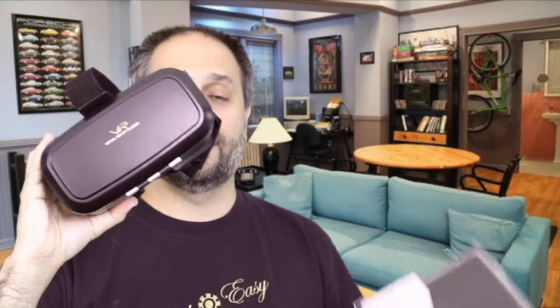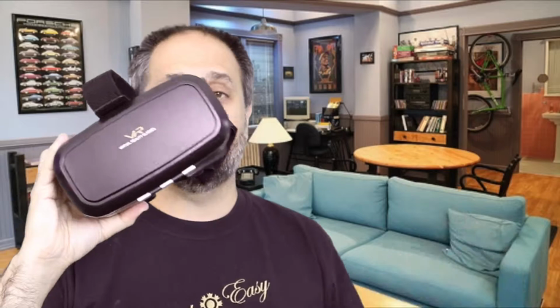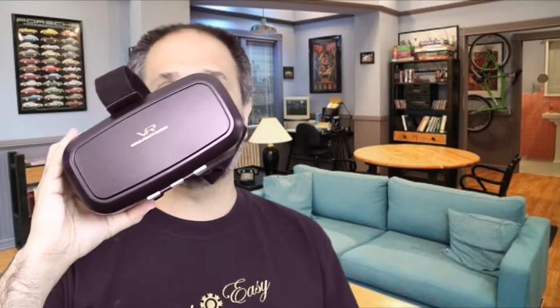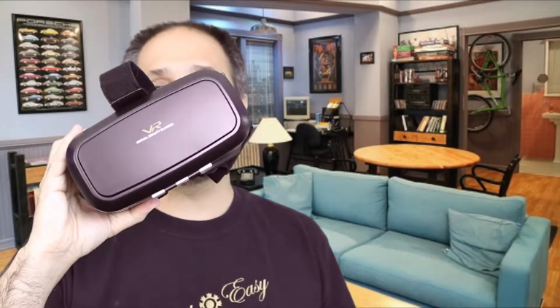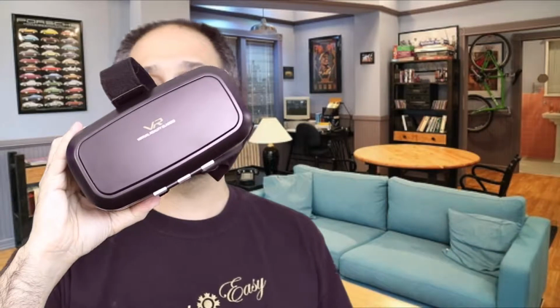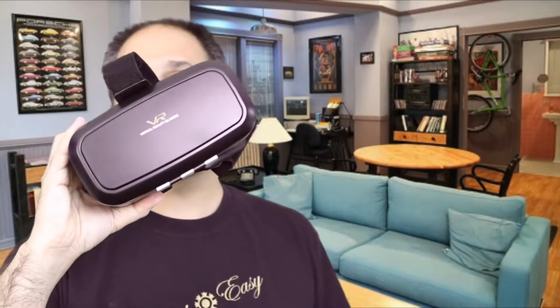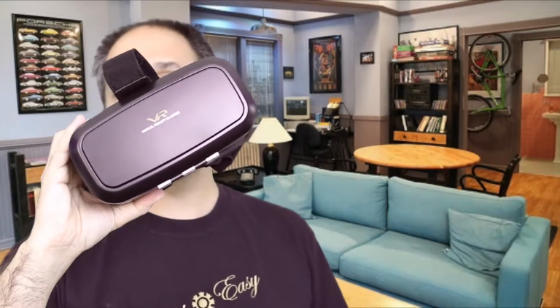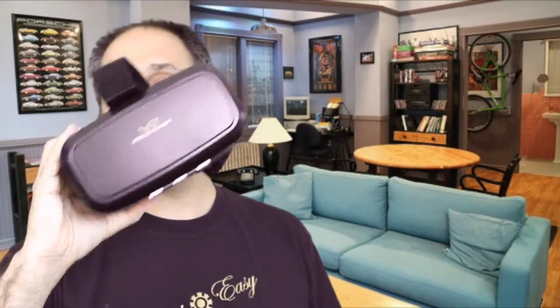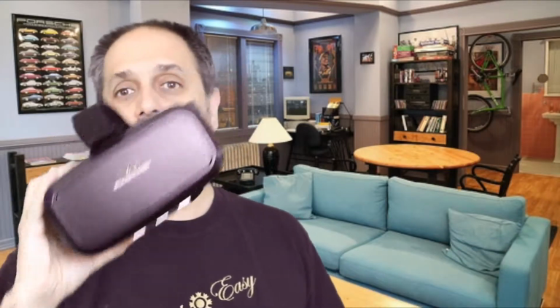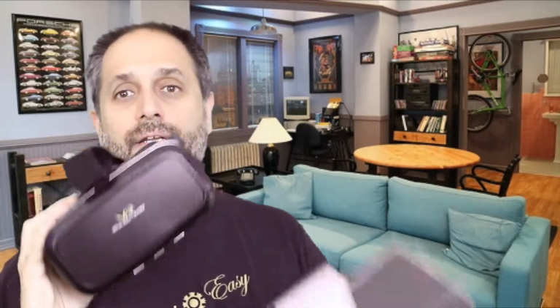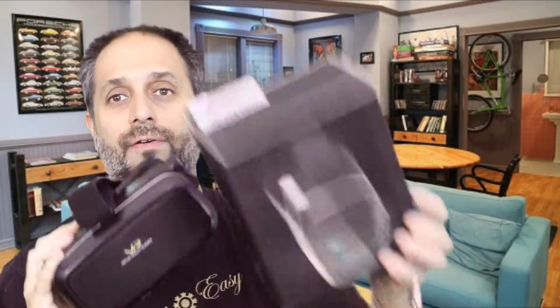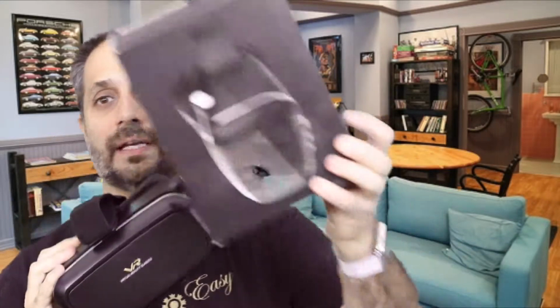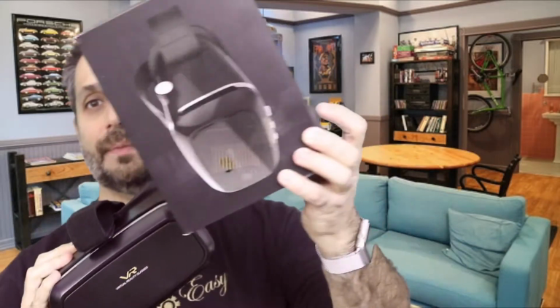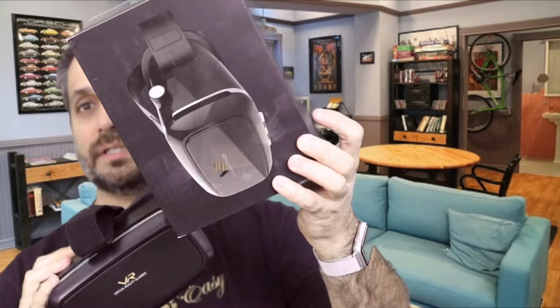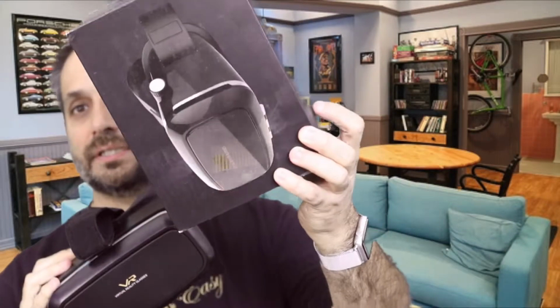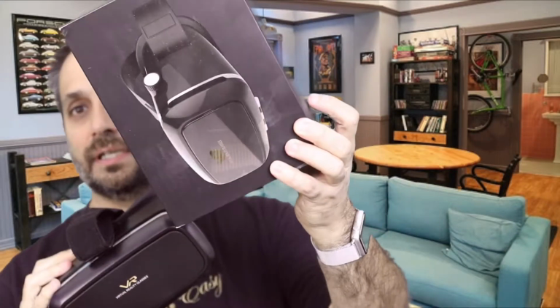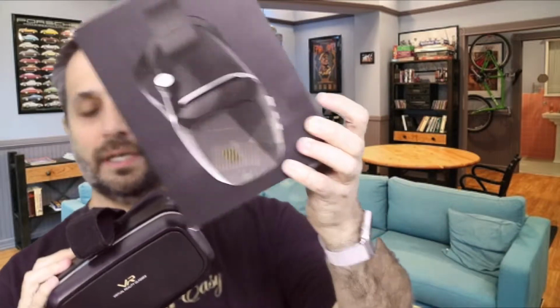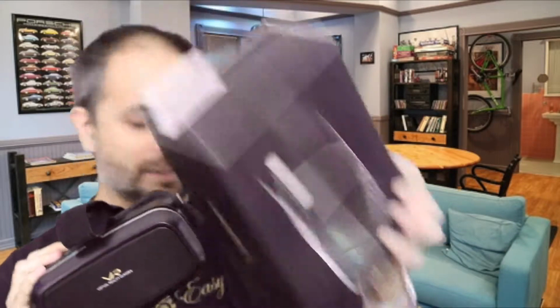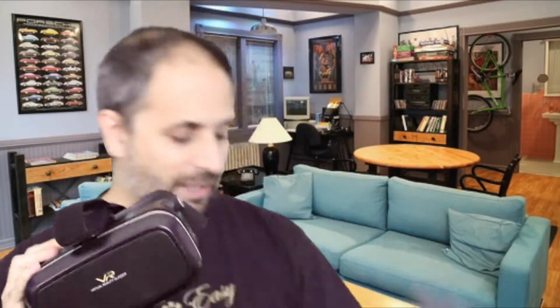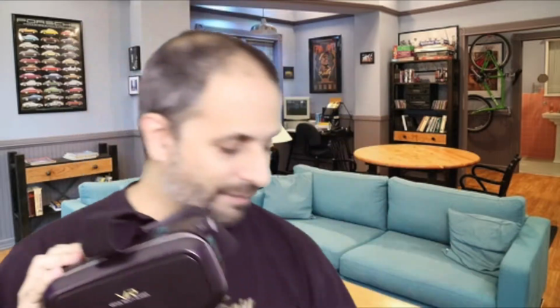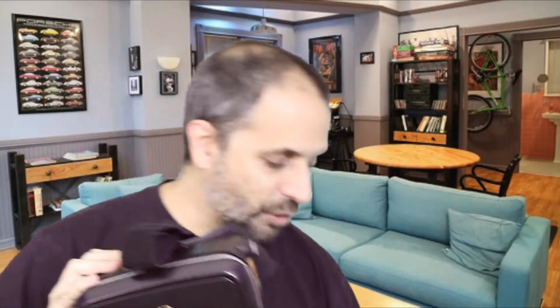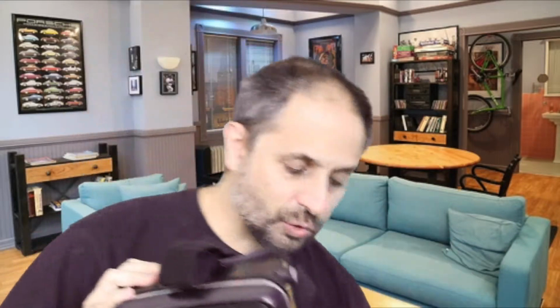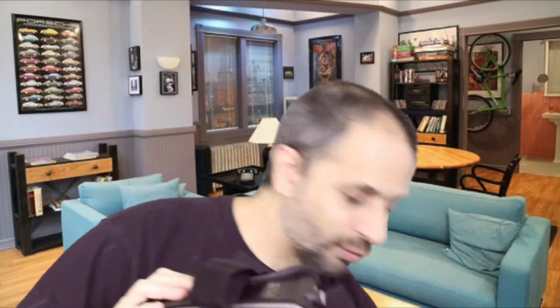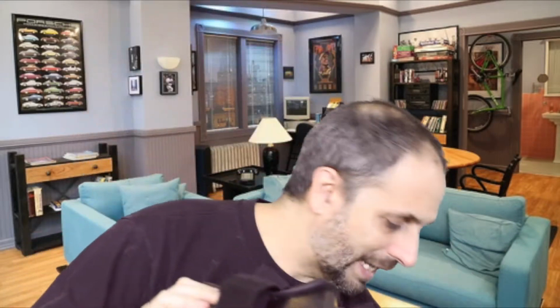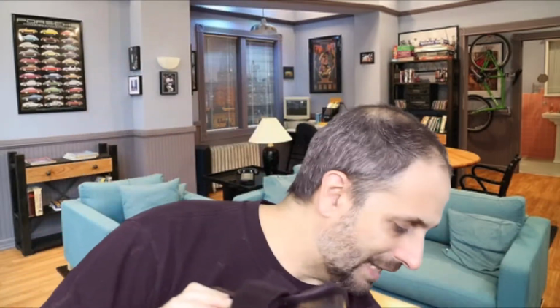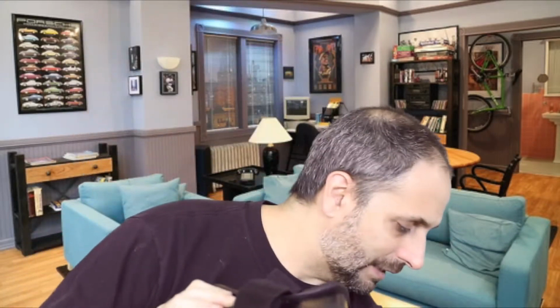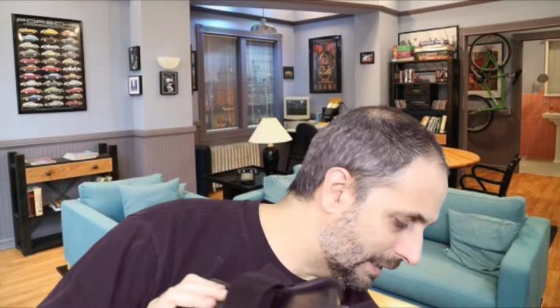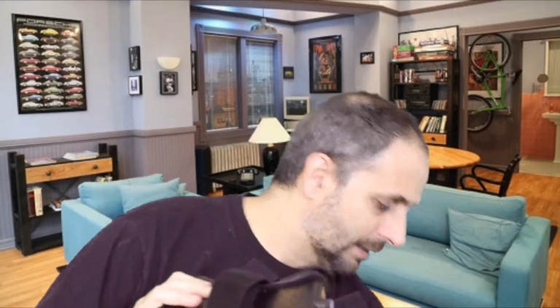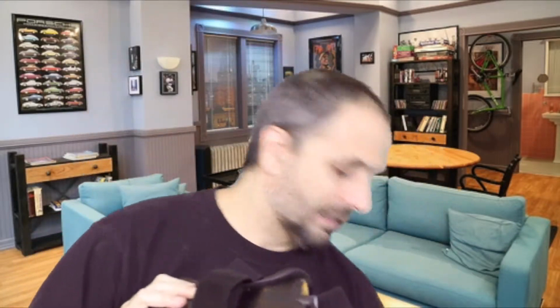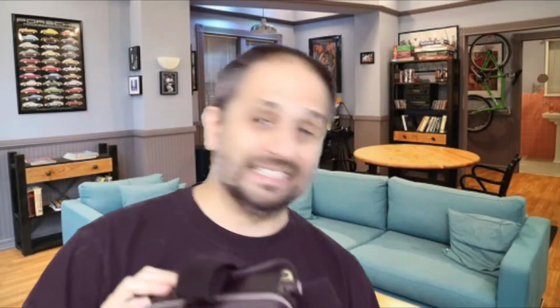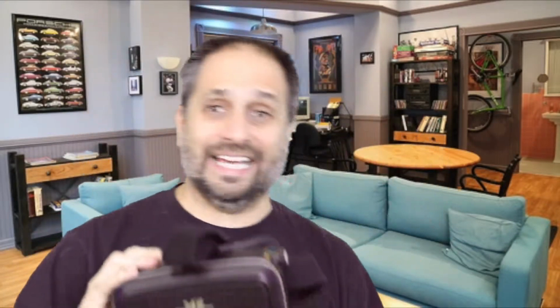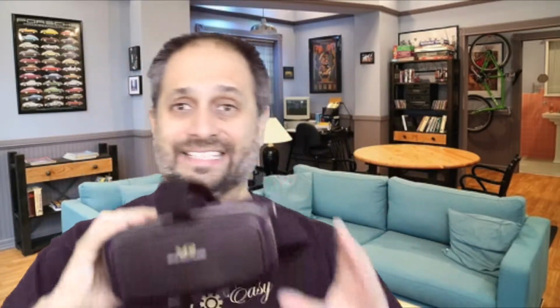All right, so here we go again with another item. This is a set of virtual reality glasses.